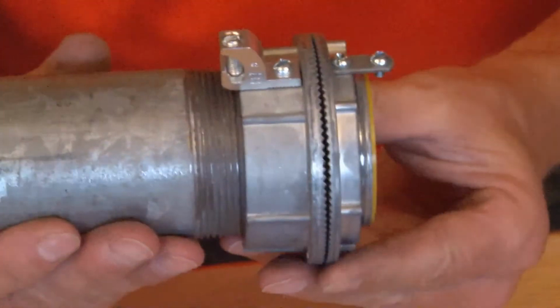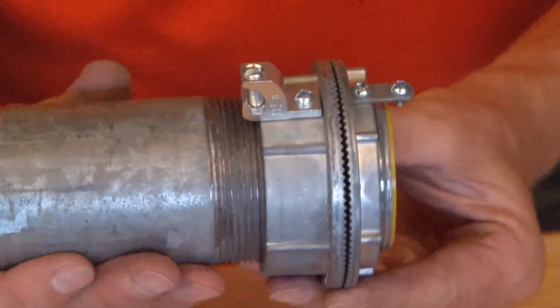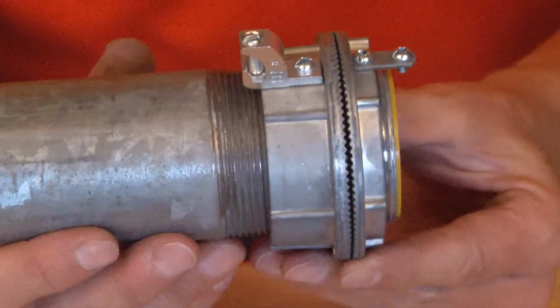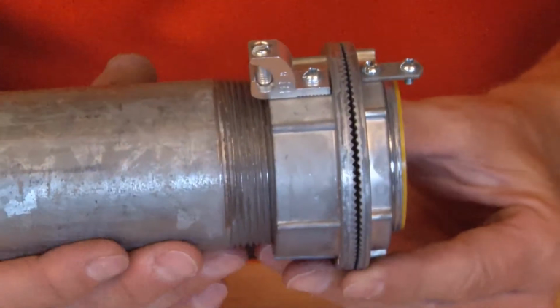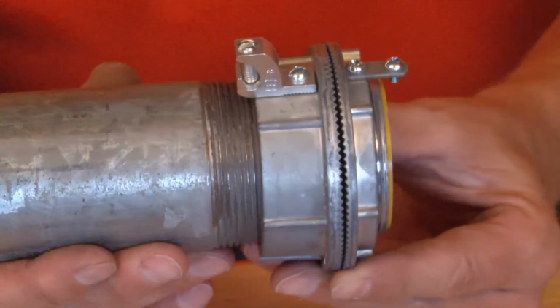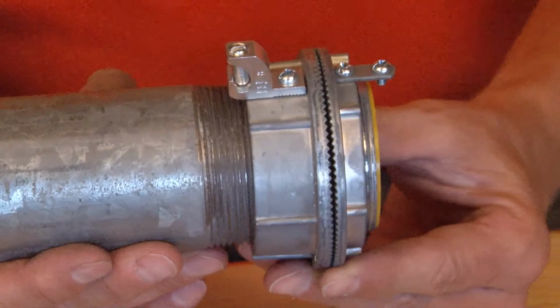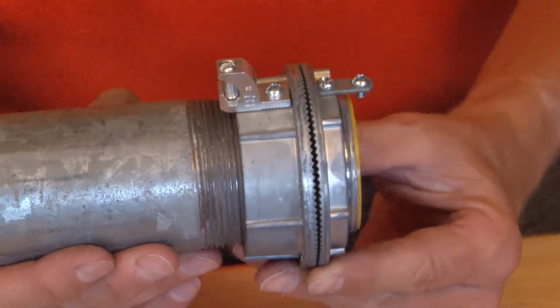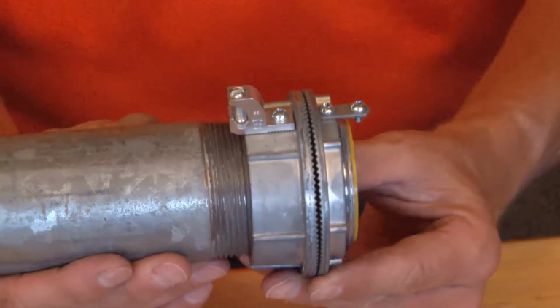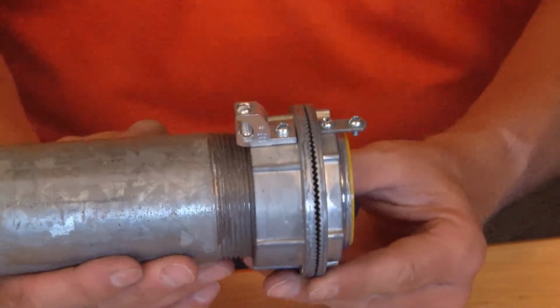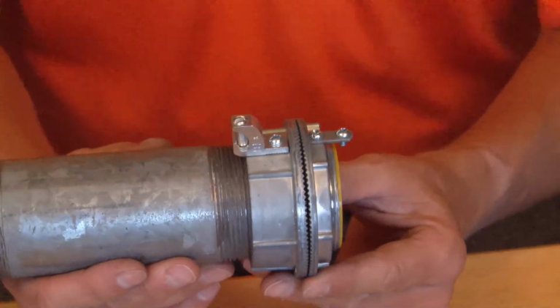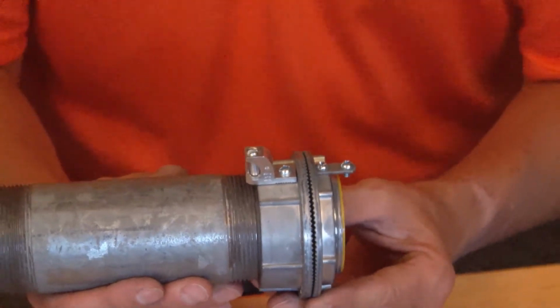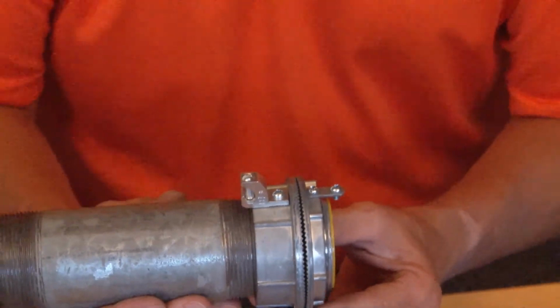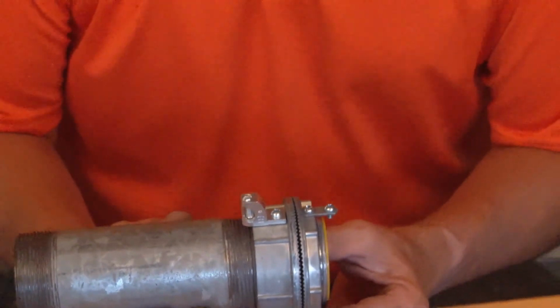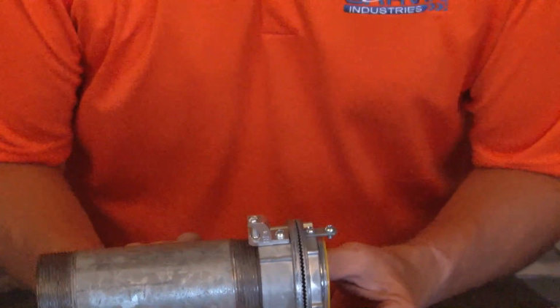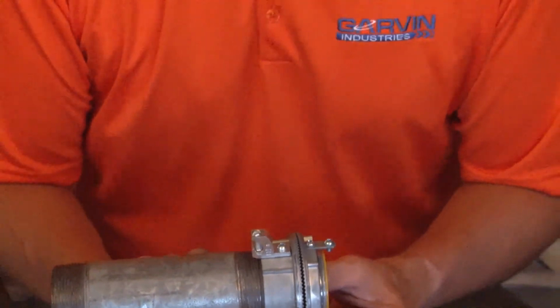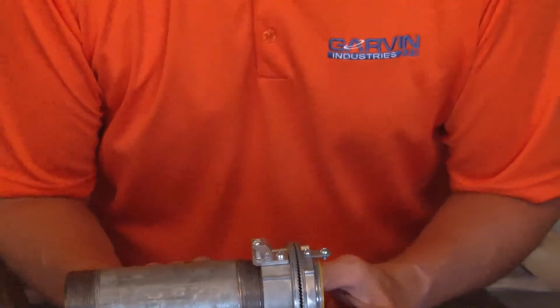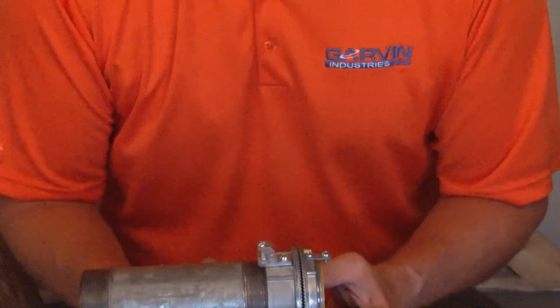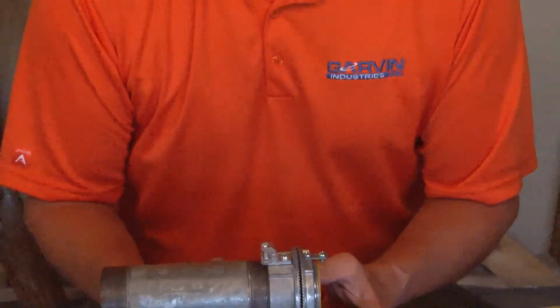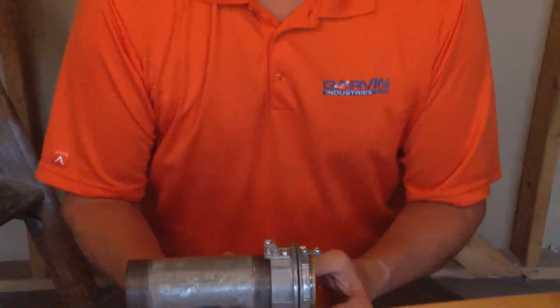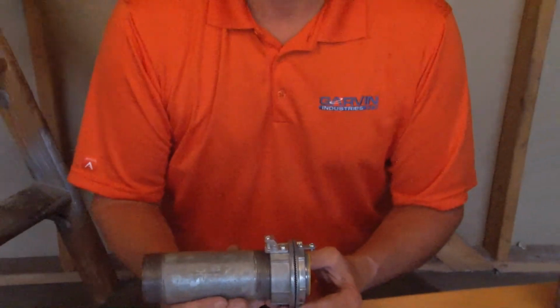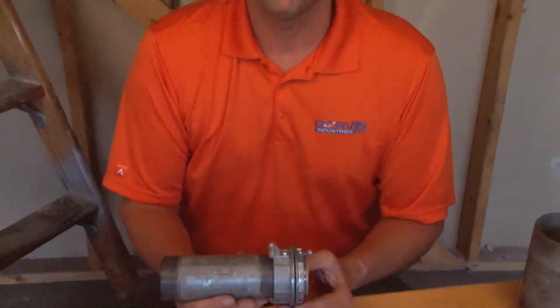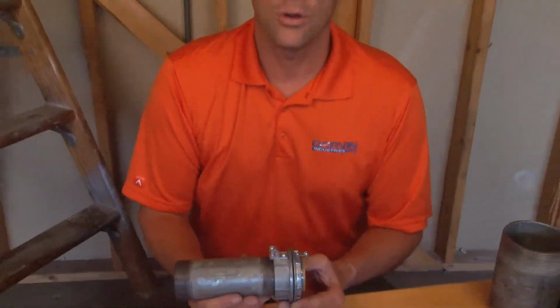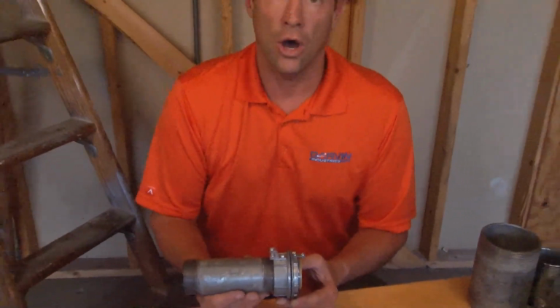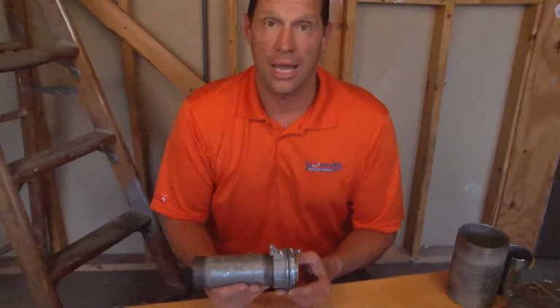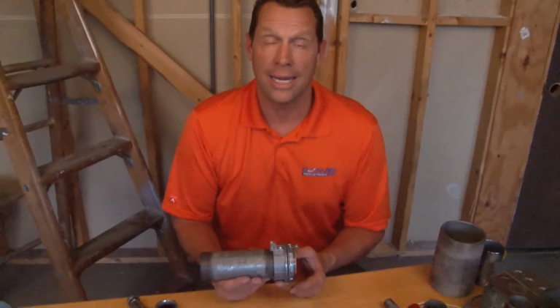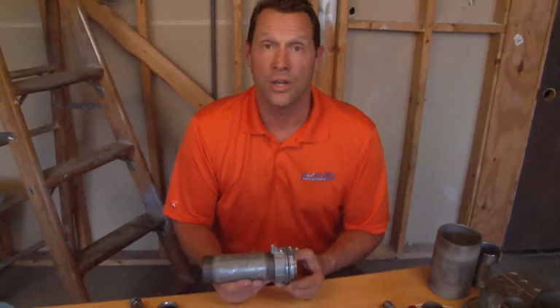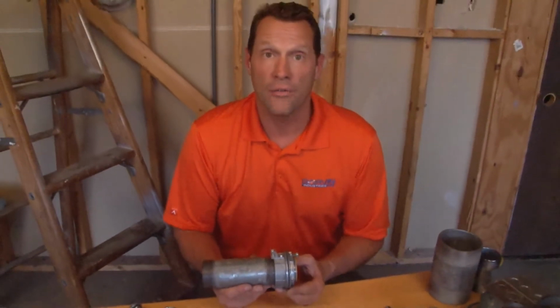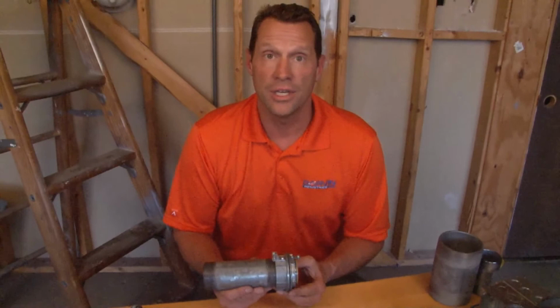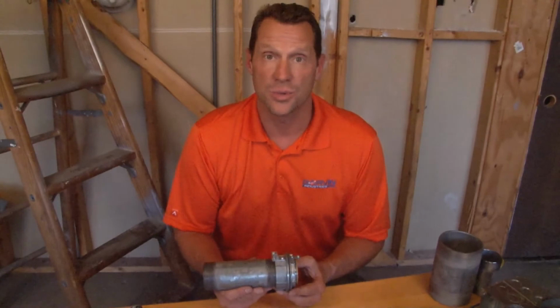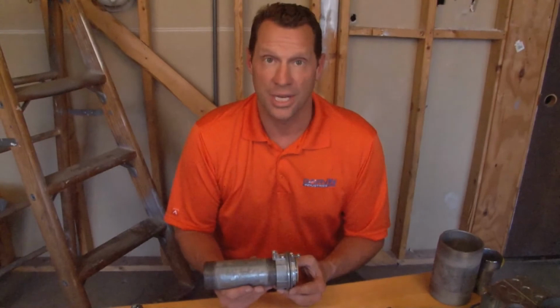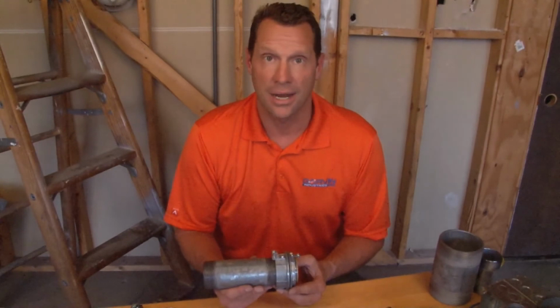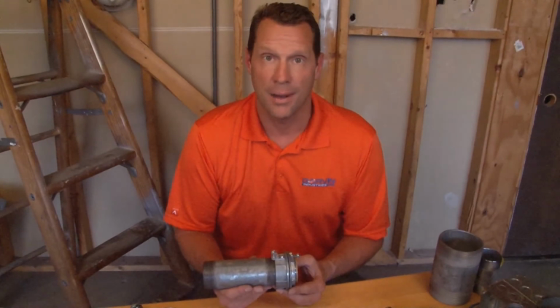These come in sizes half inch all the way through six inch and they can be found online at garvinindustries.com.